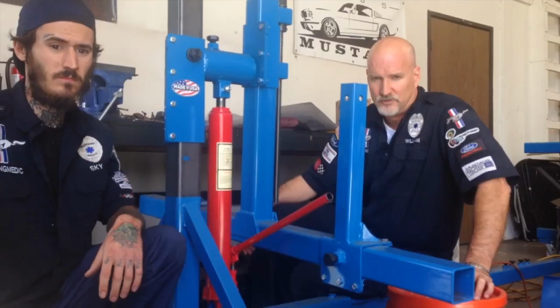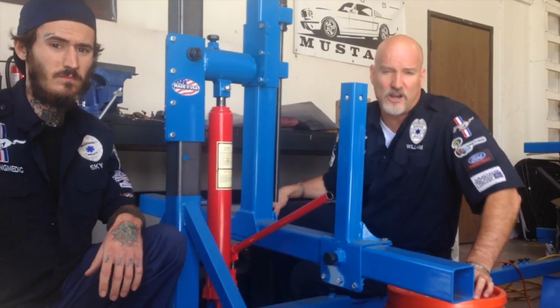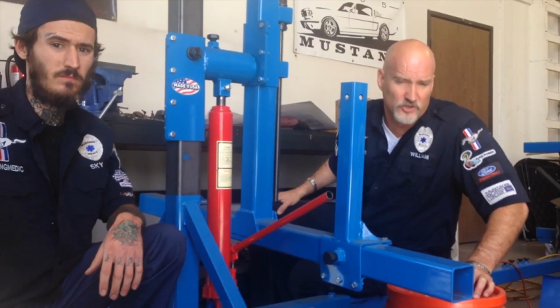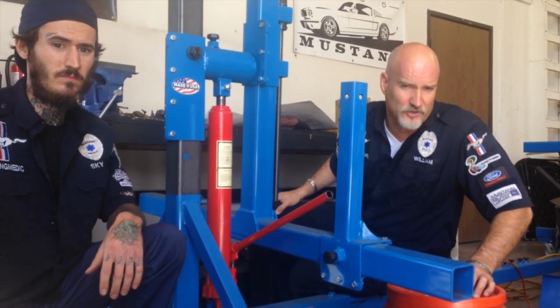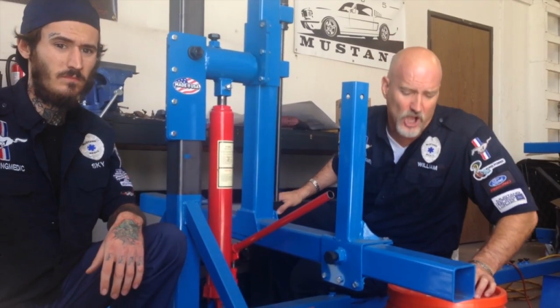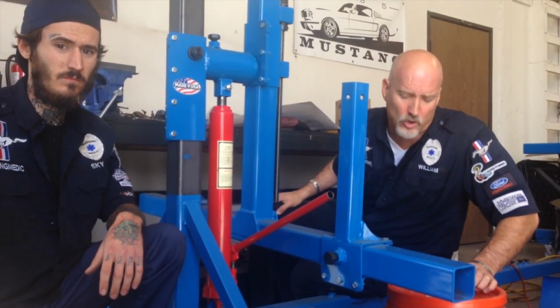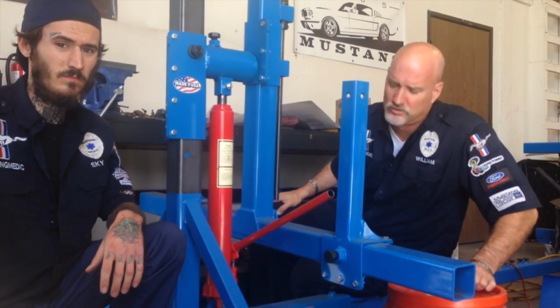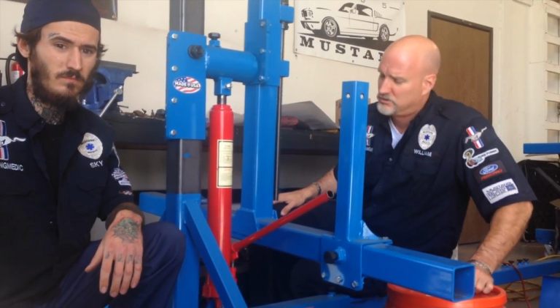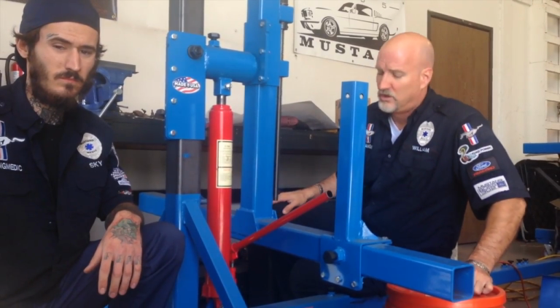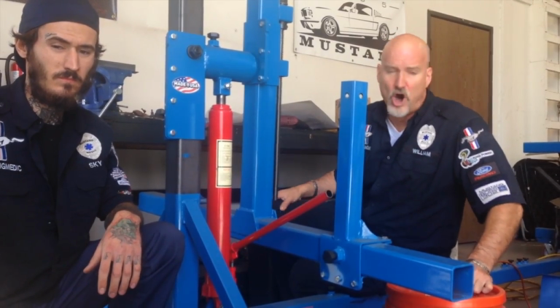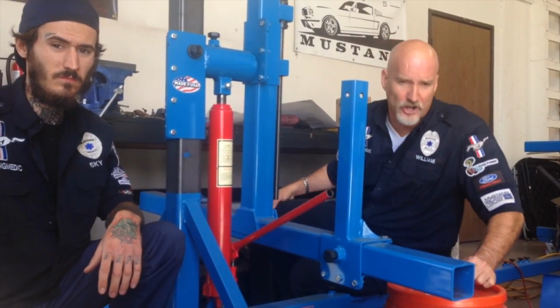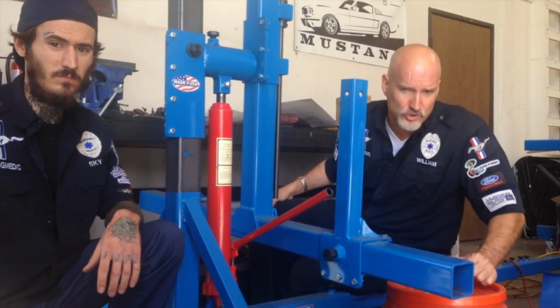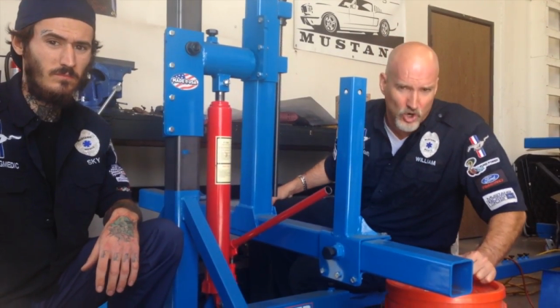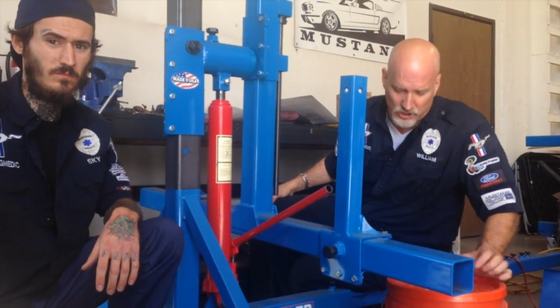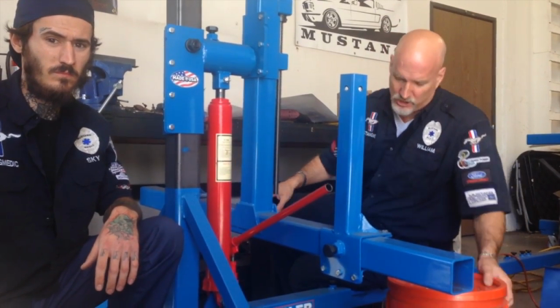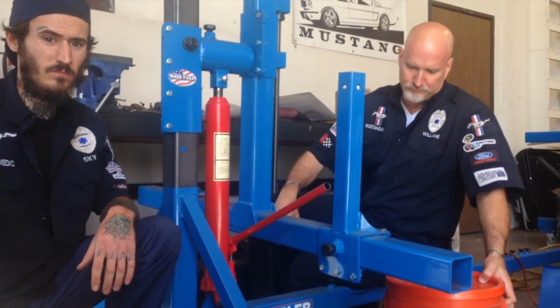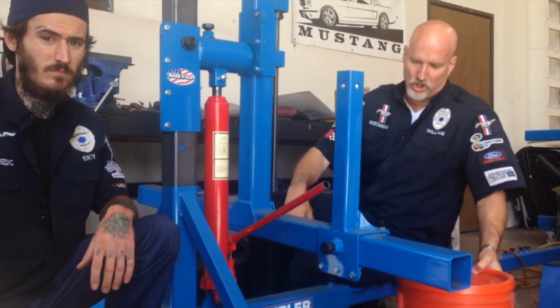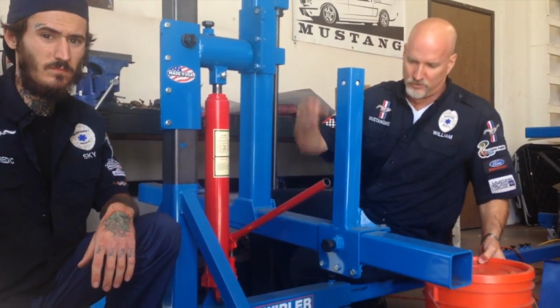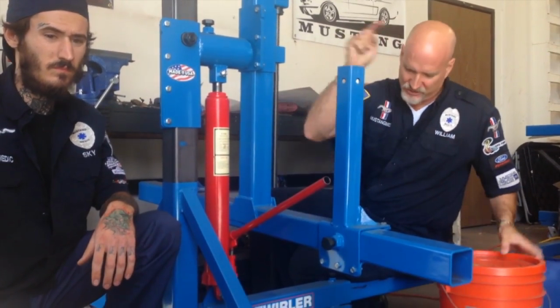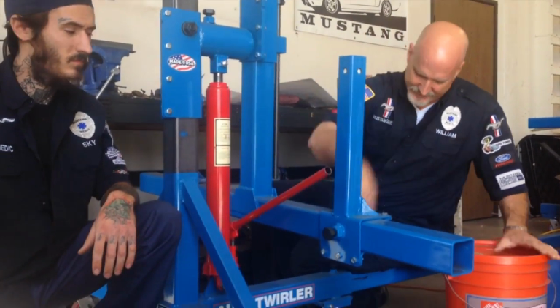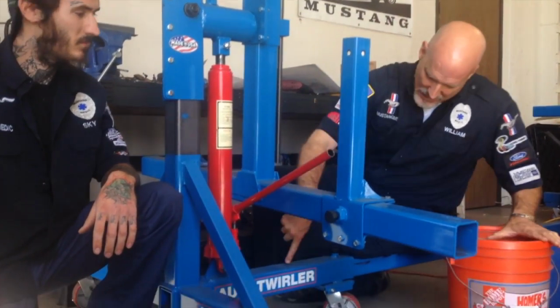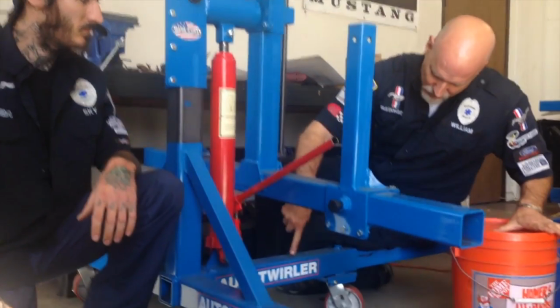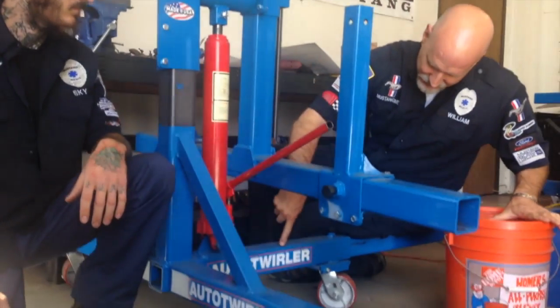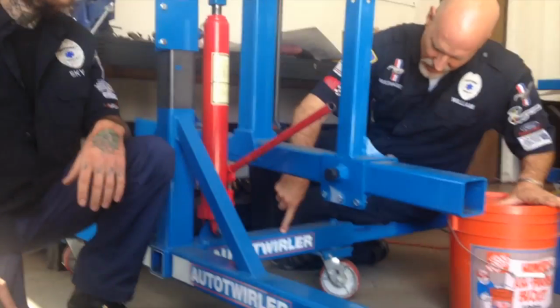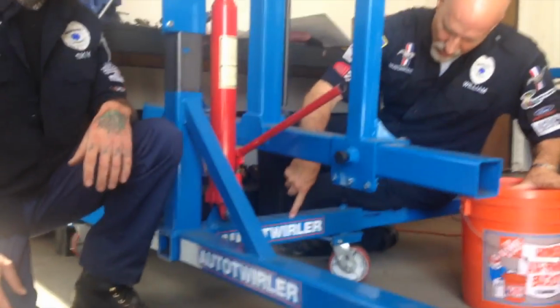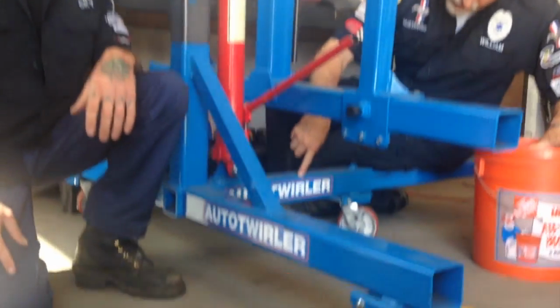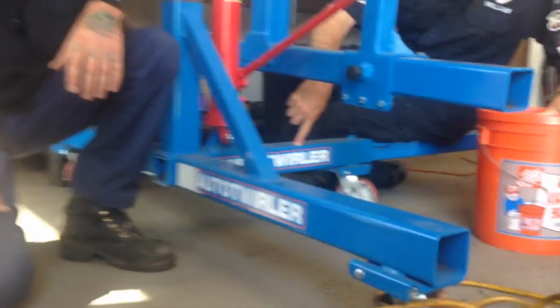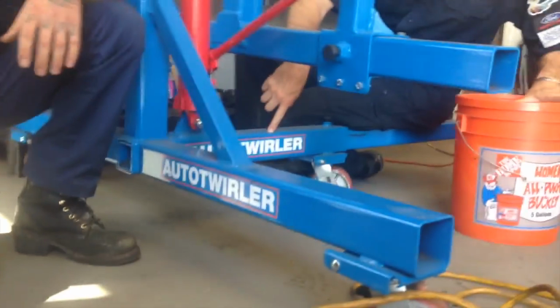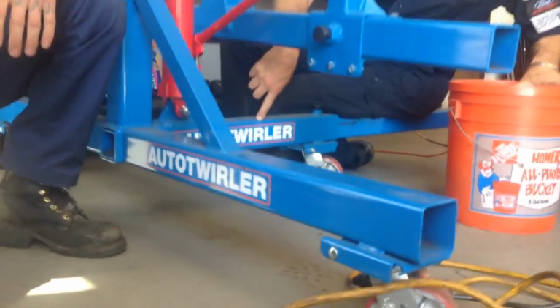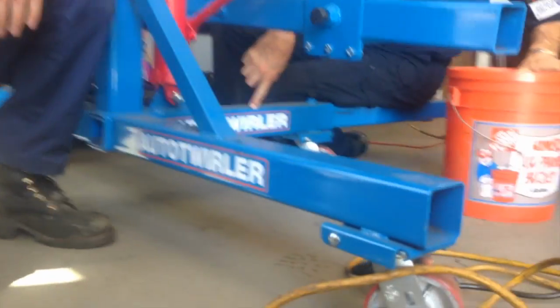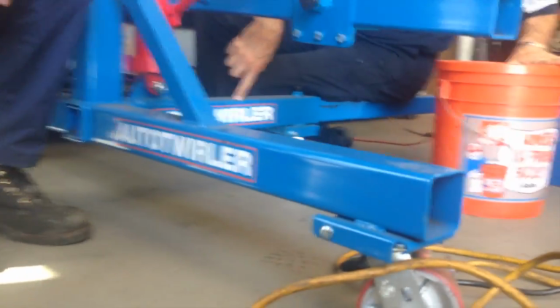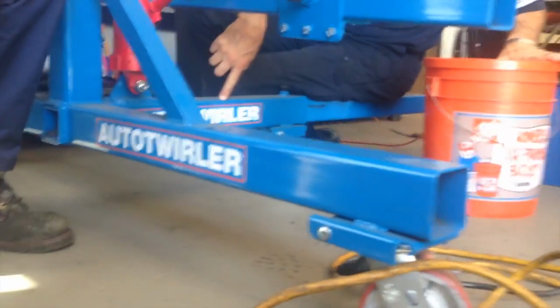Alright, so here we go. Auto Twirler. Boom. Check it out right there — AutoTwirler.com.